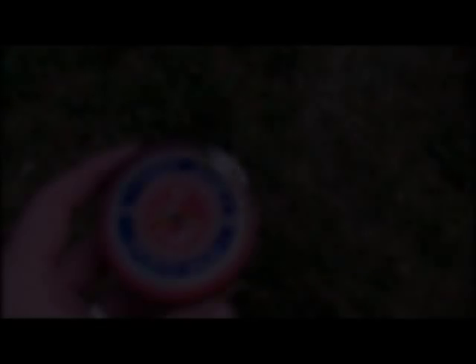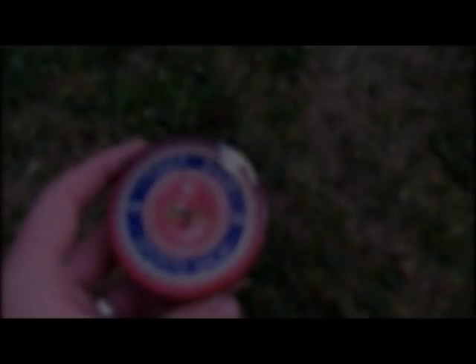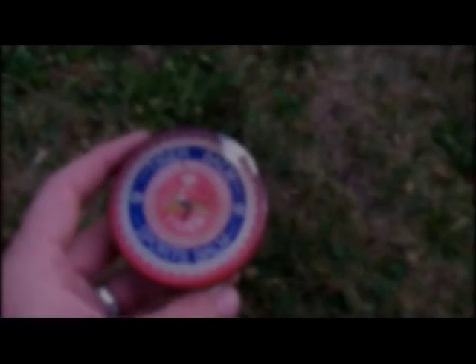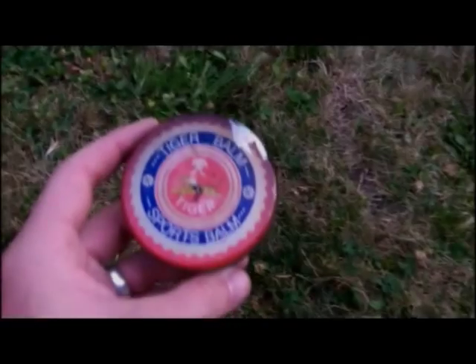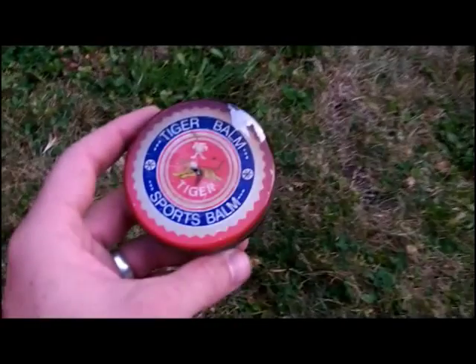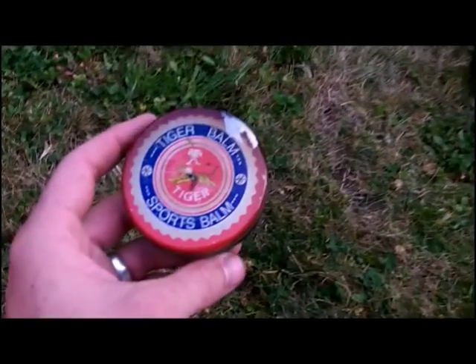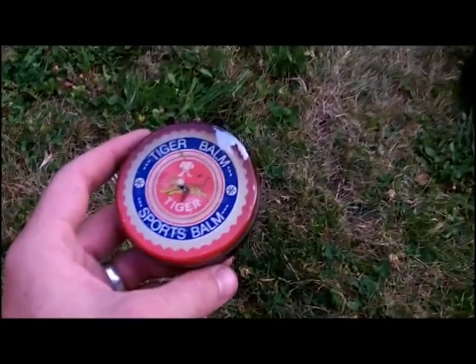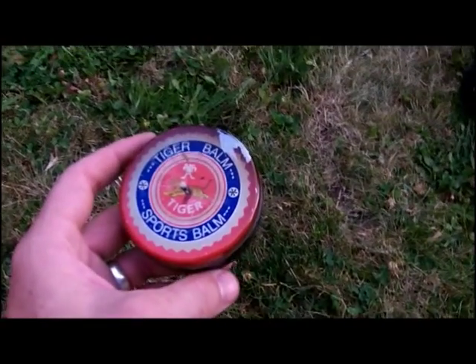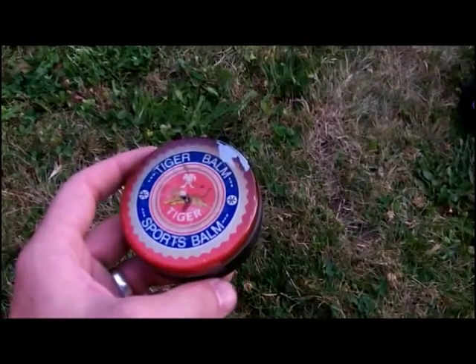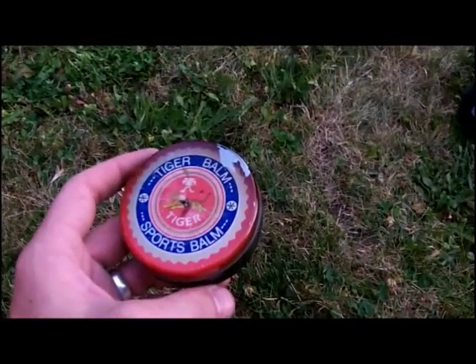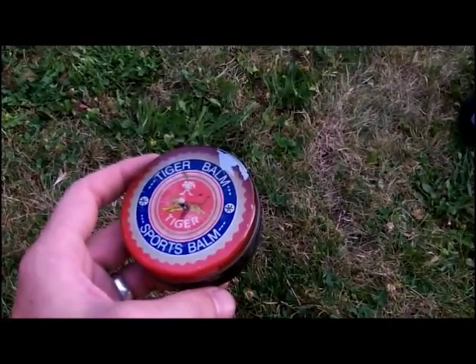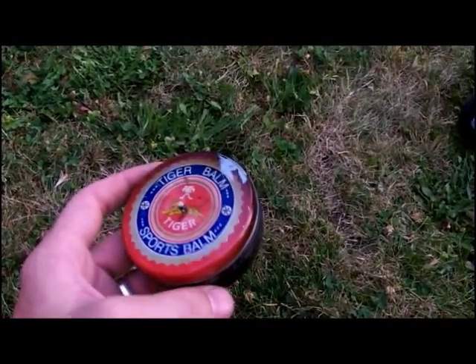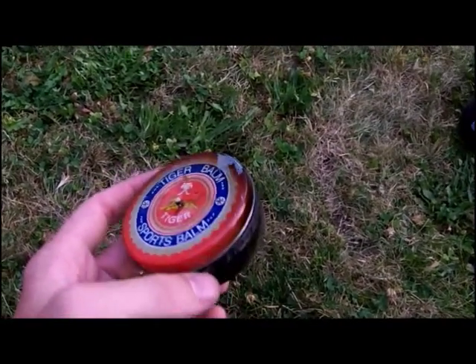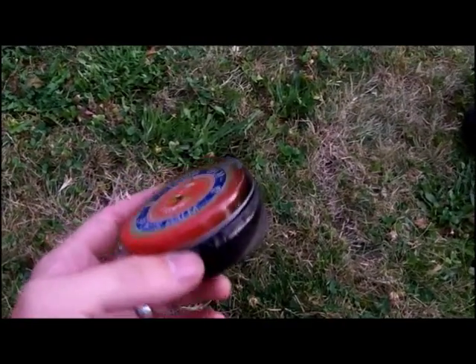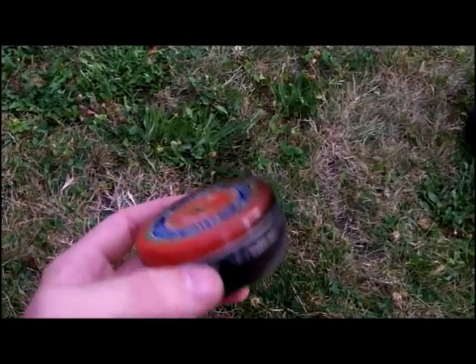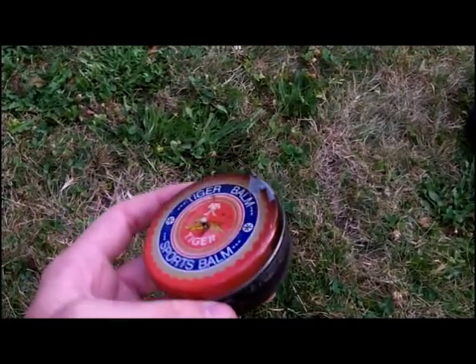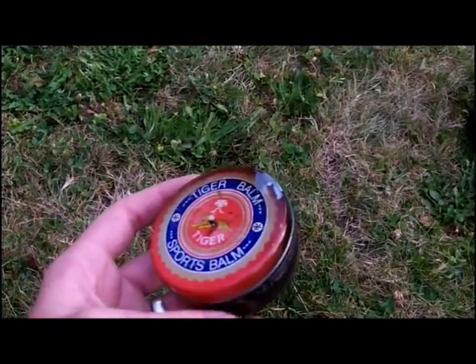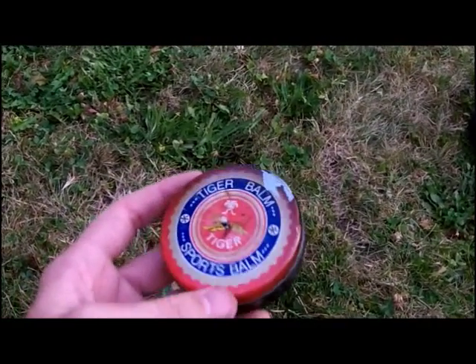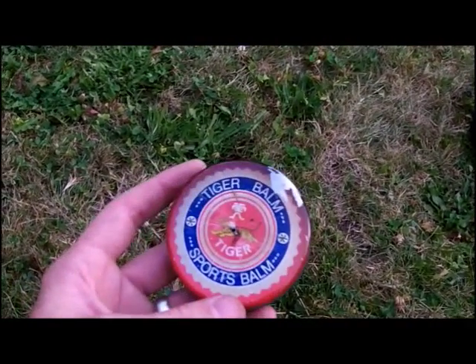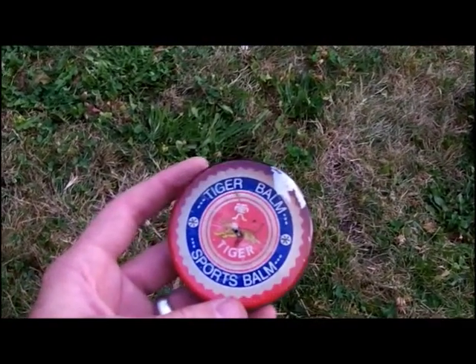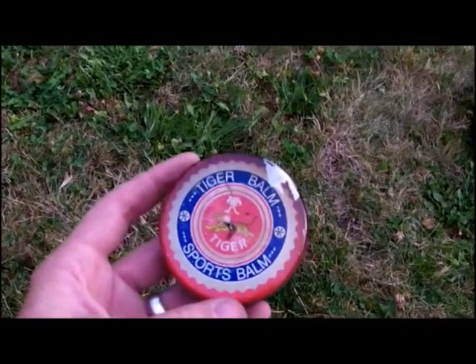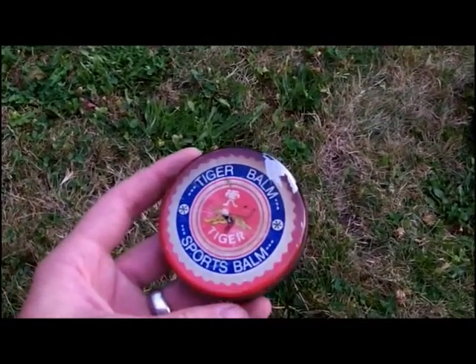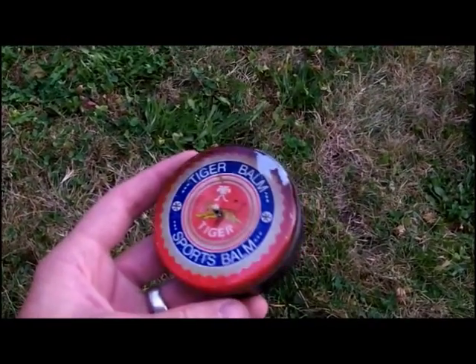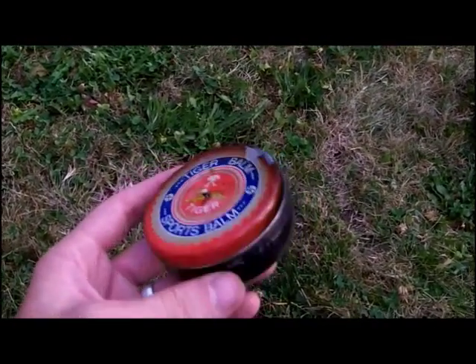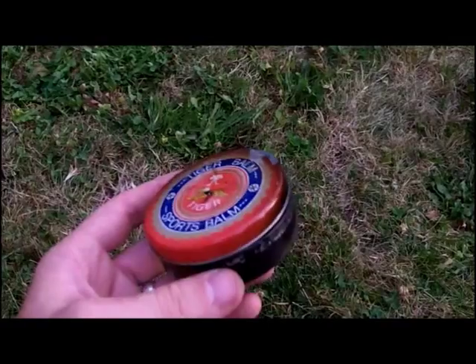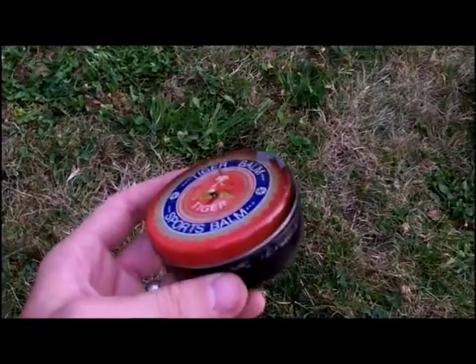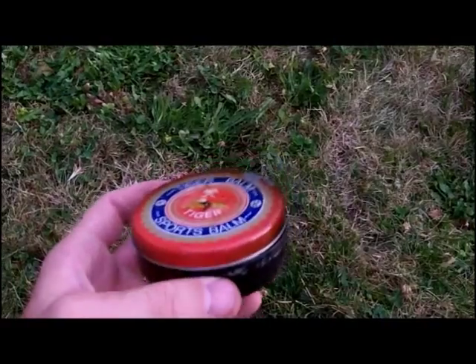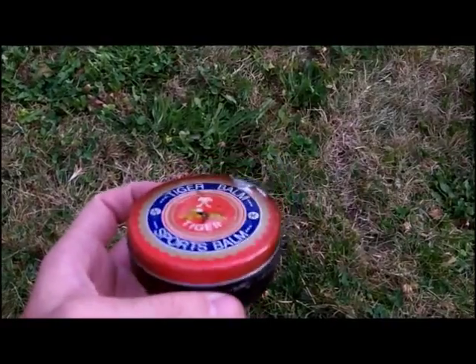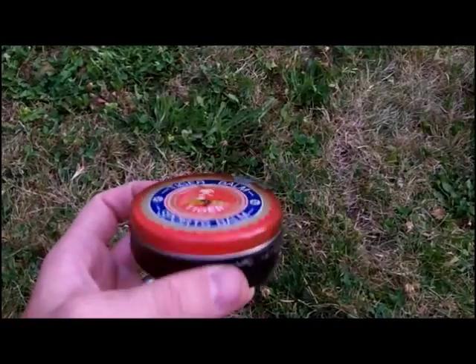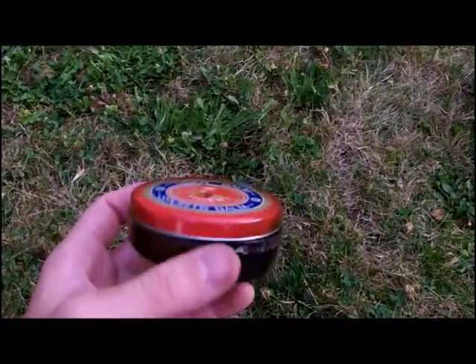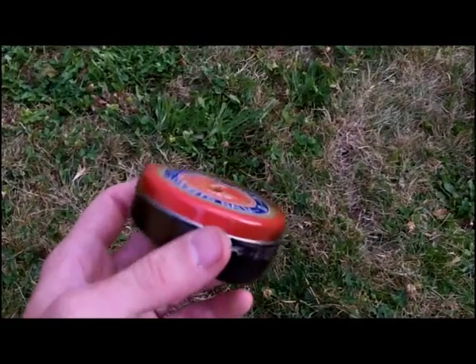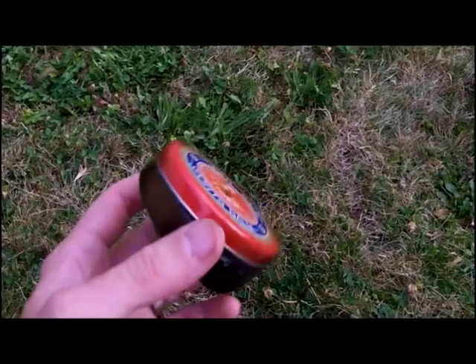What's up guys? Dilla here, minimalistsurvival.com. In this video I'm going to show you how to make char cloth.